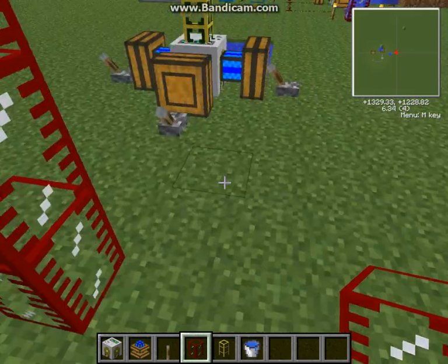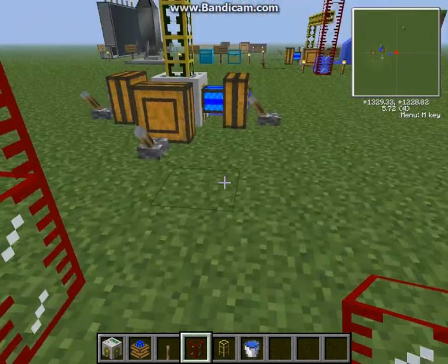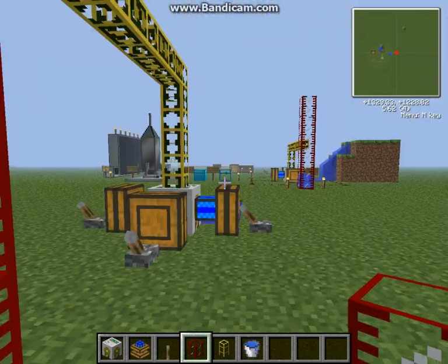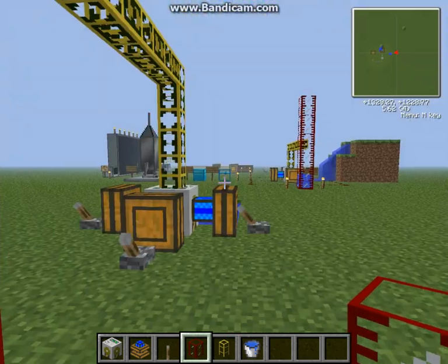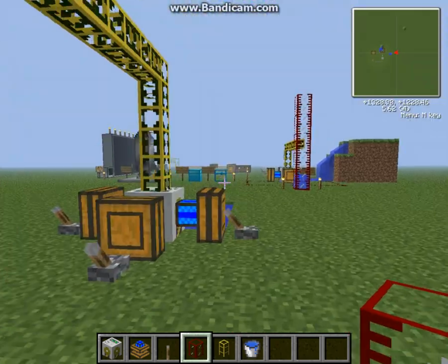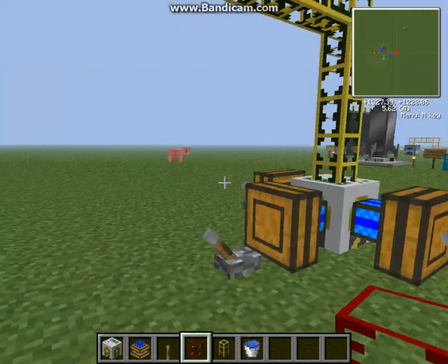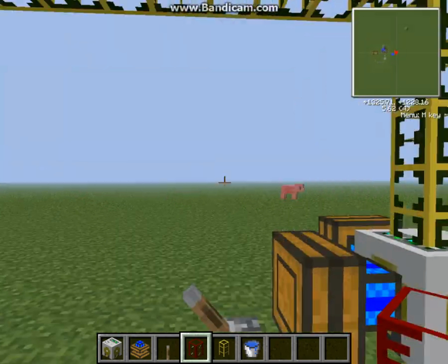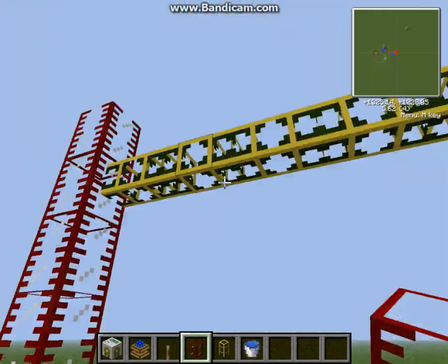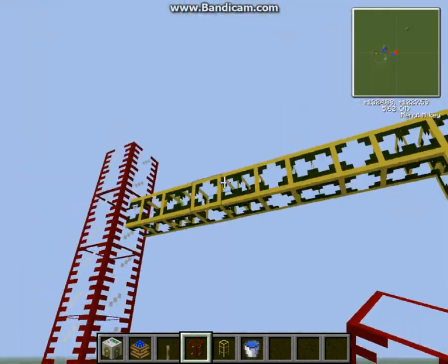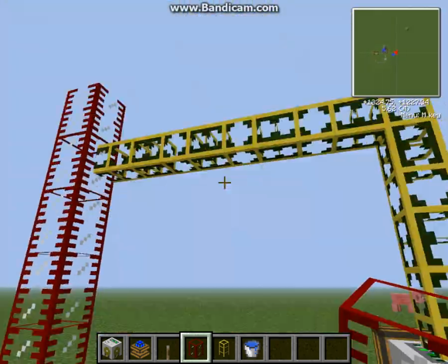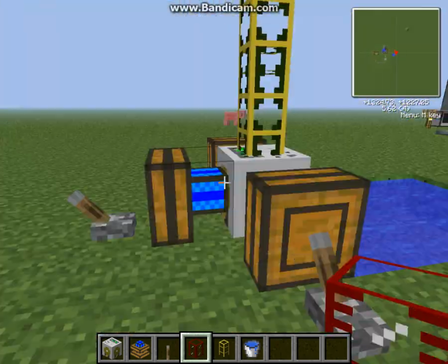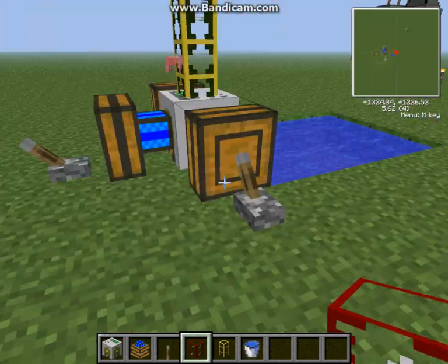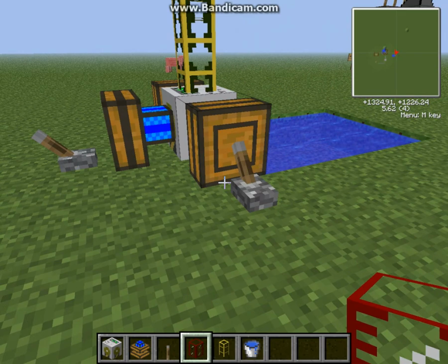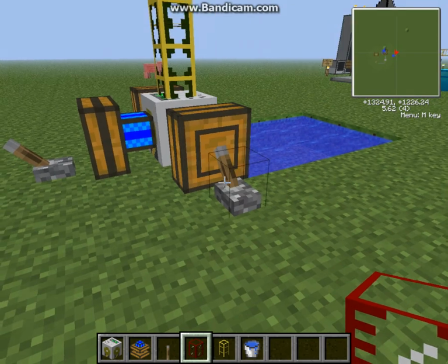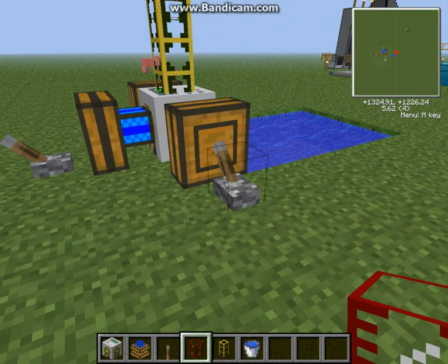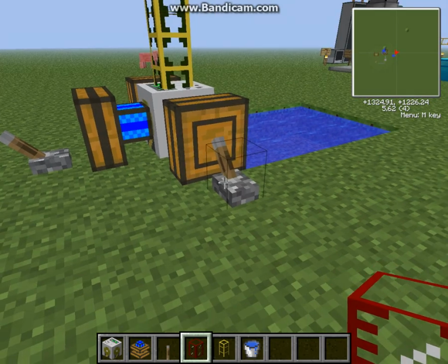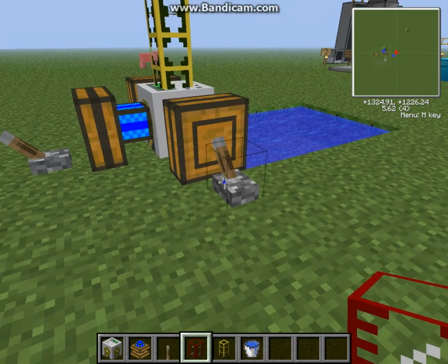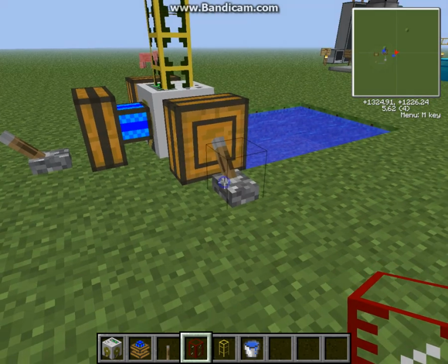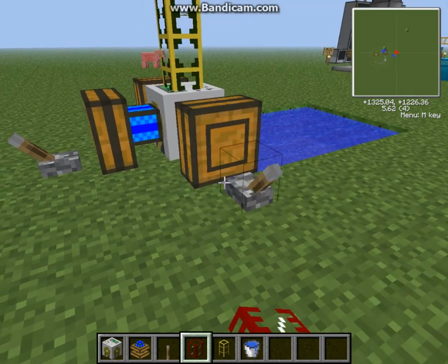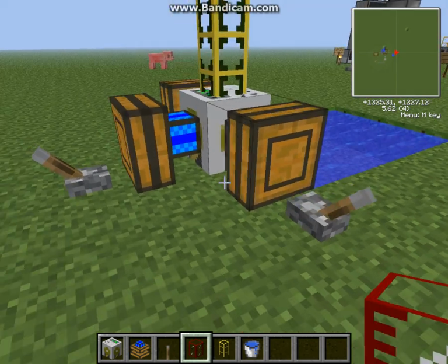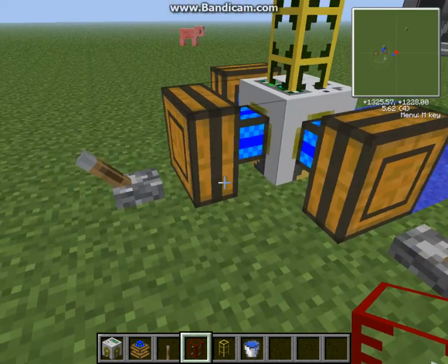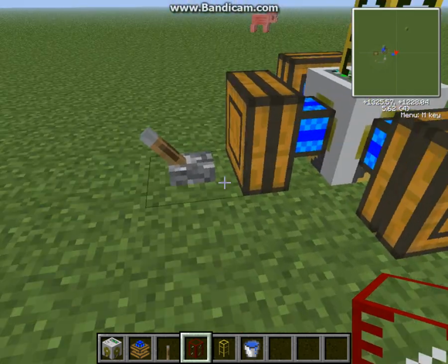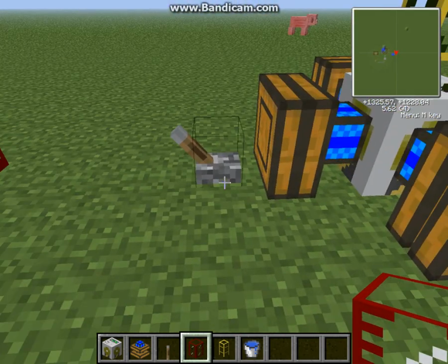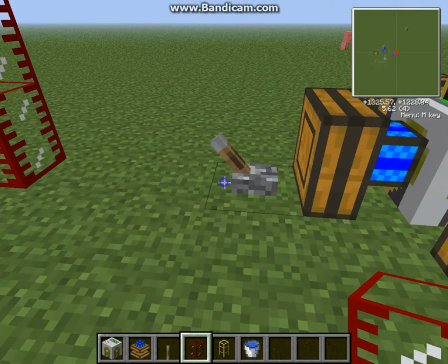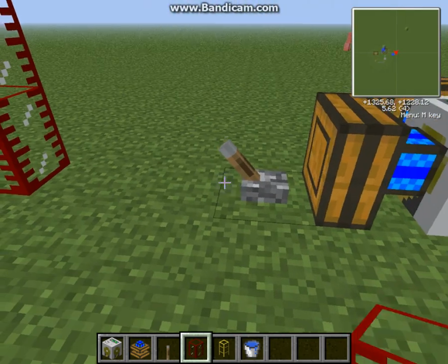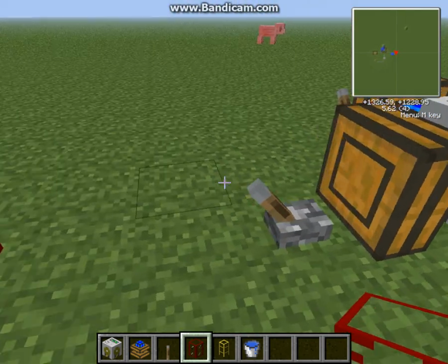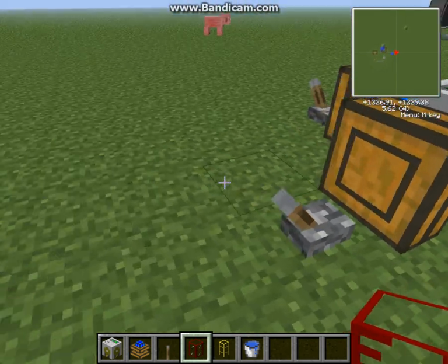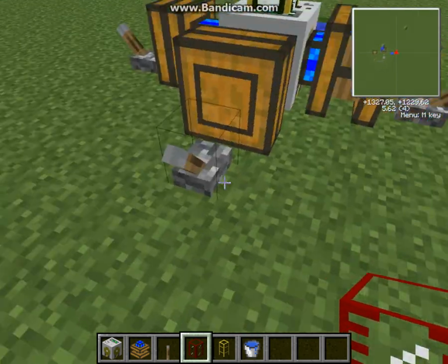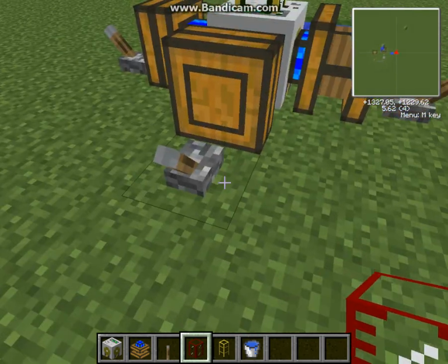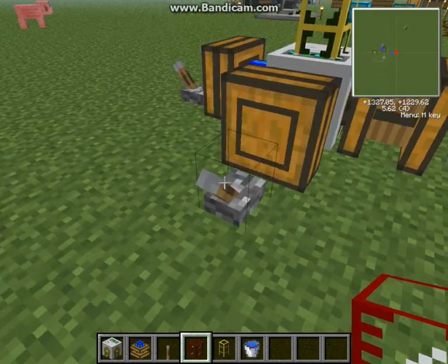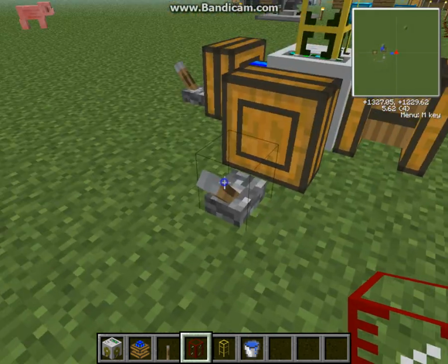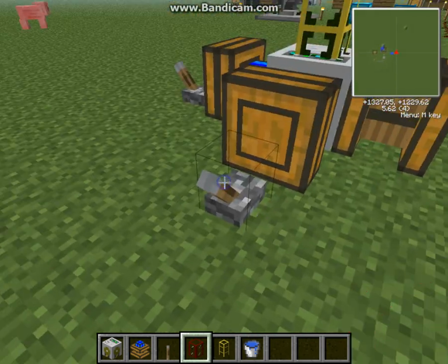Once this is done it should look like this. And you just click all of these levers.